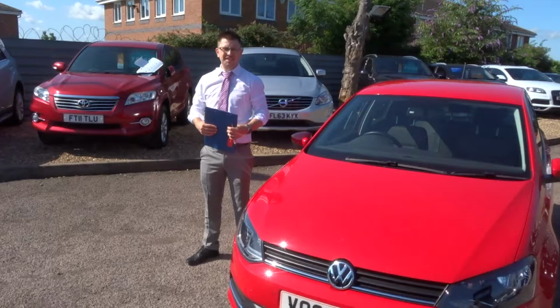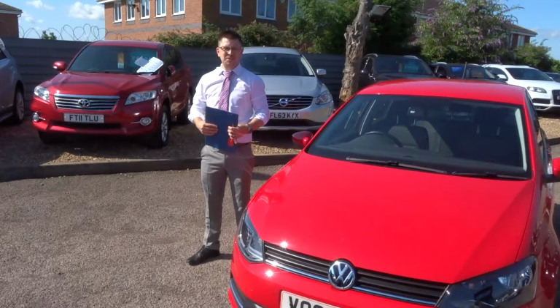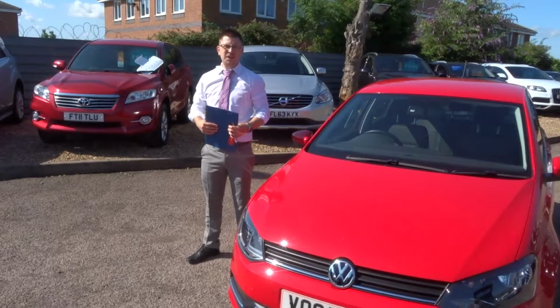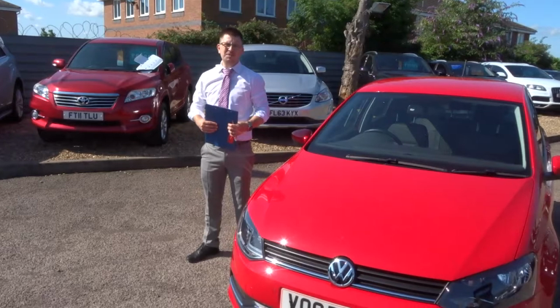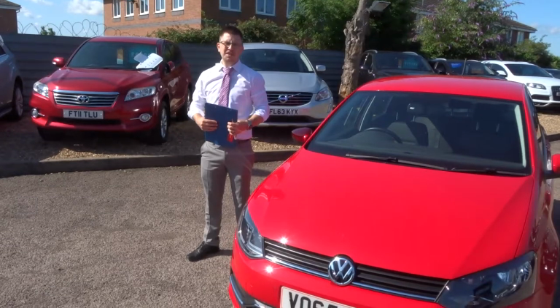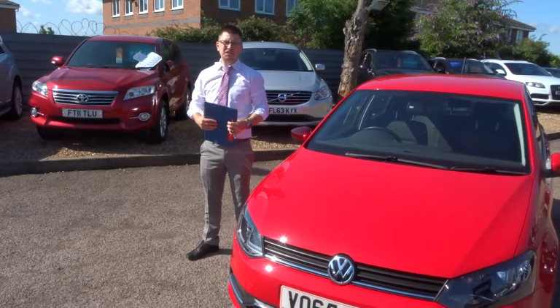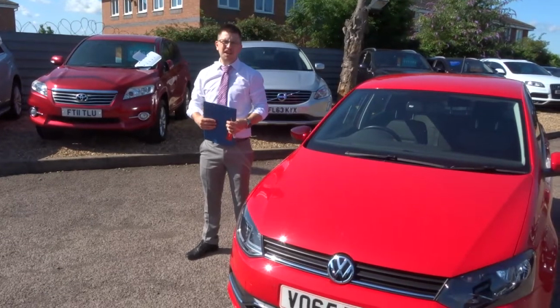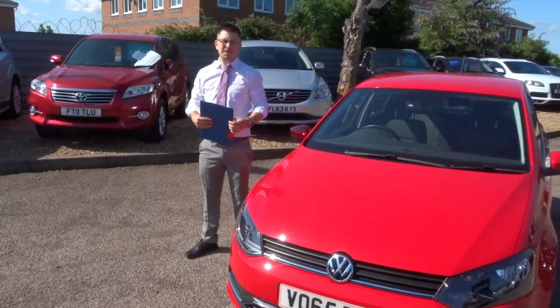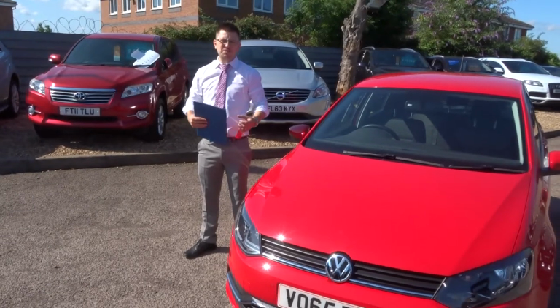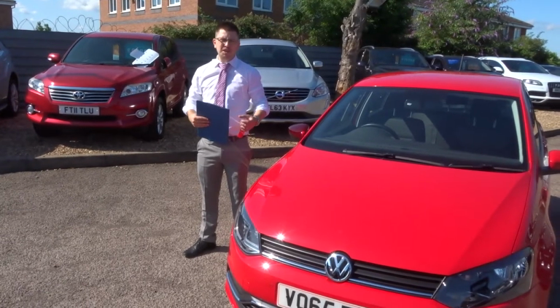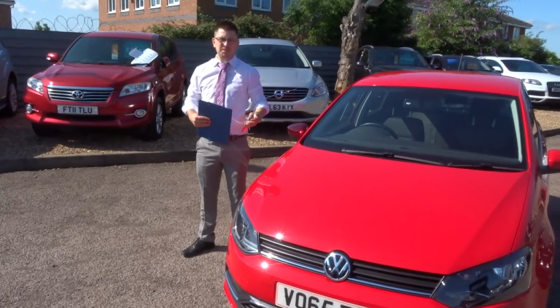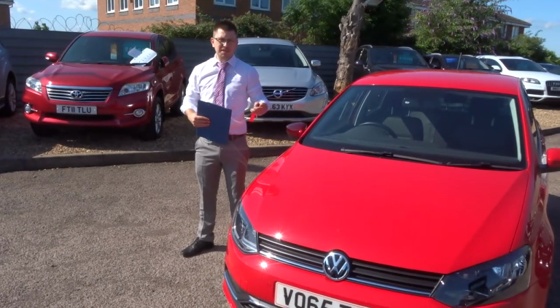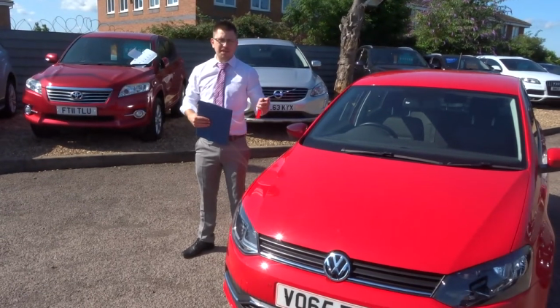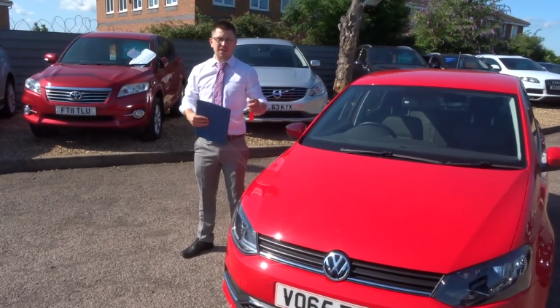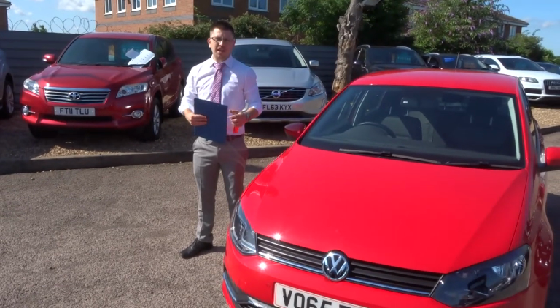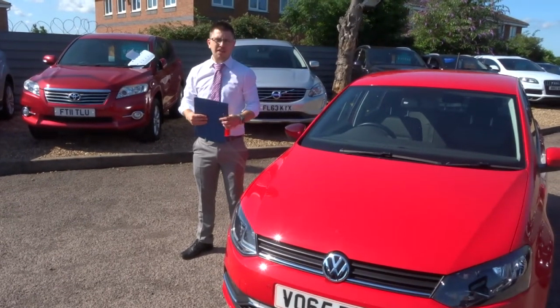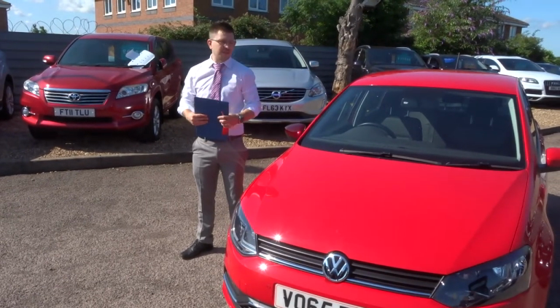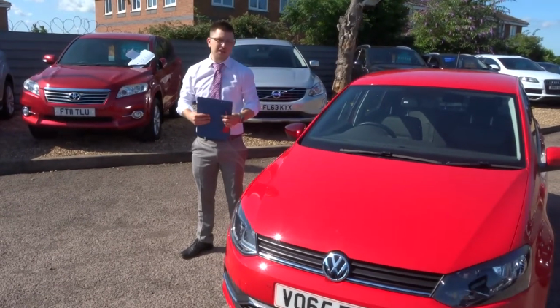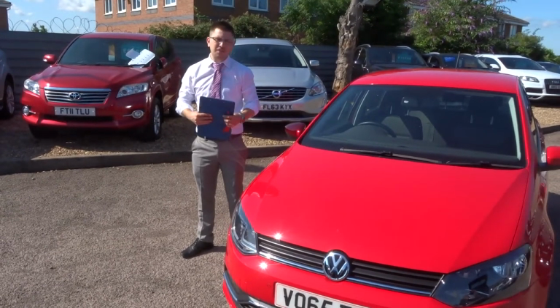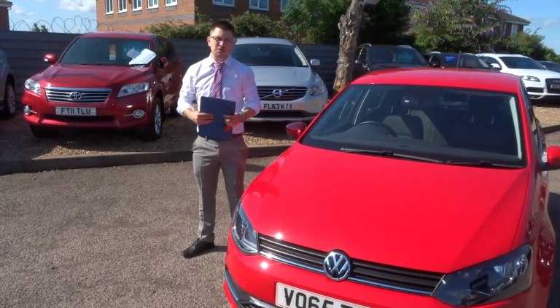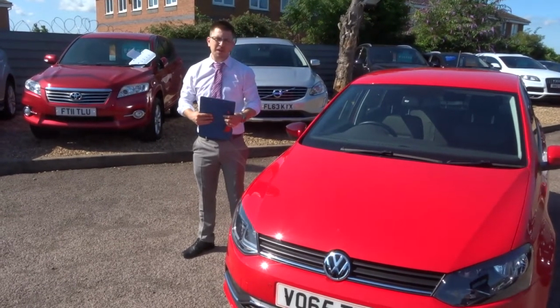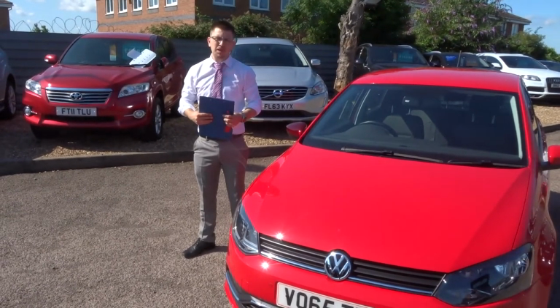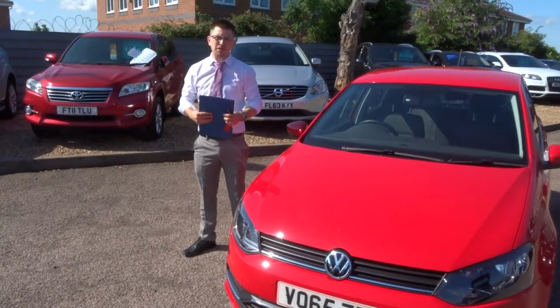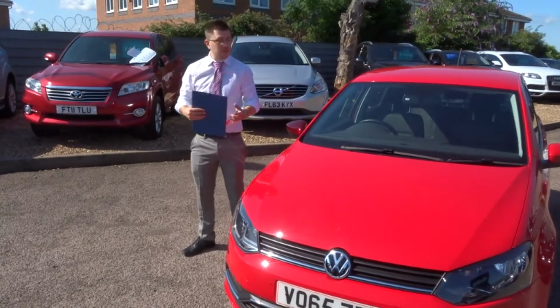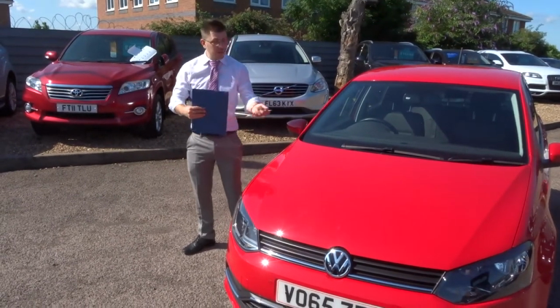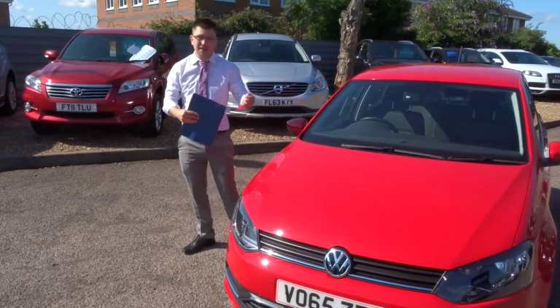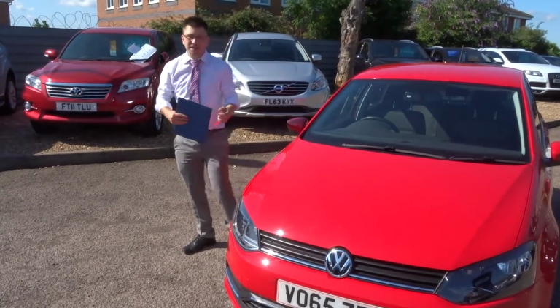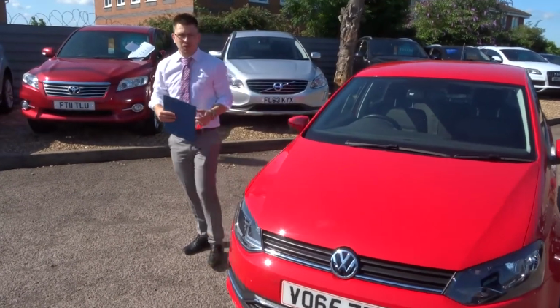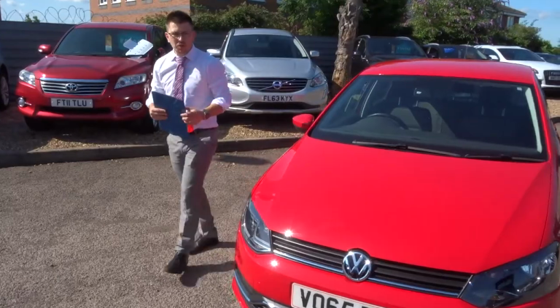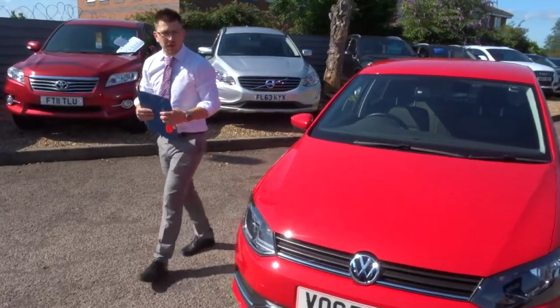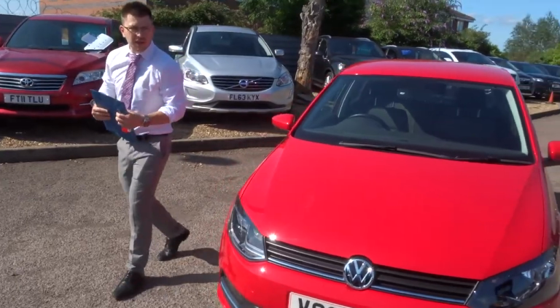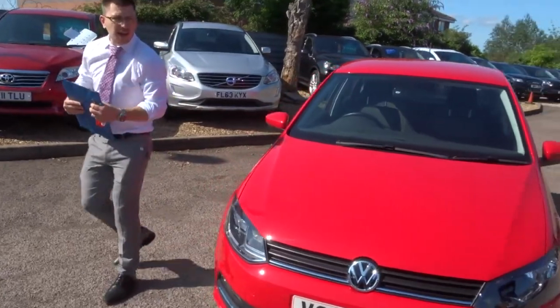Welcome to Country Car. My name's Tom. Here we have a lovely Volkswagen Polo. Let's give you a walk around the car.